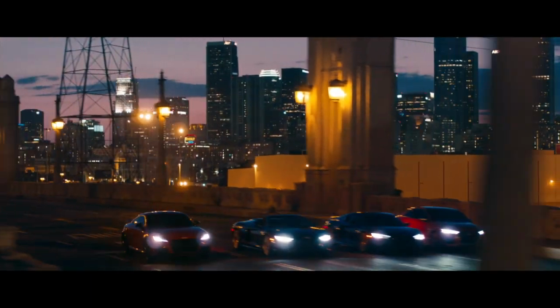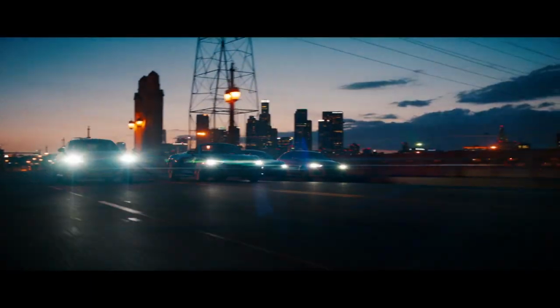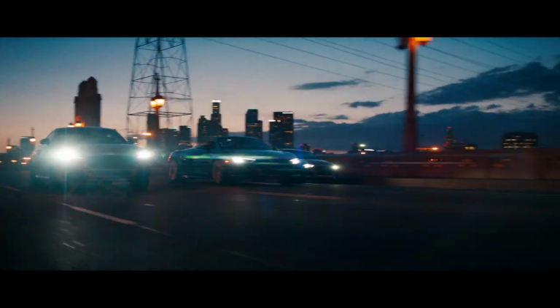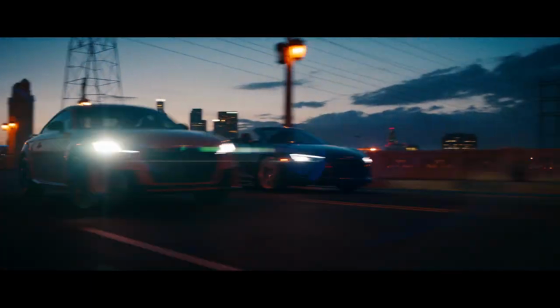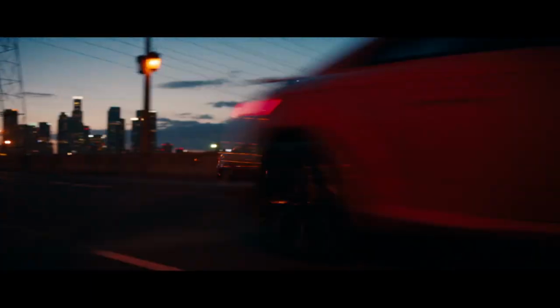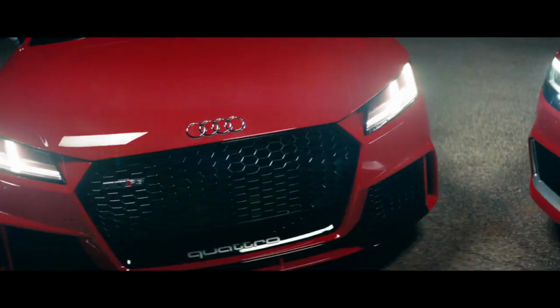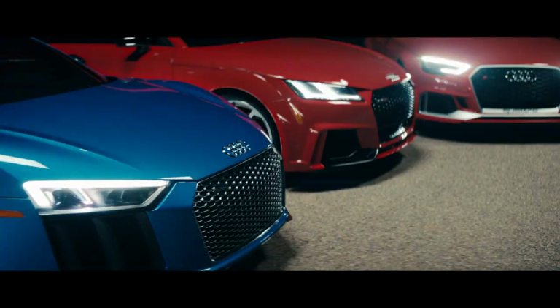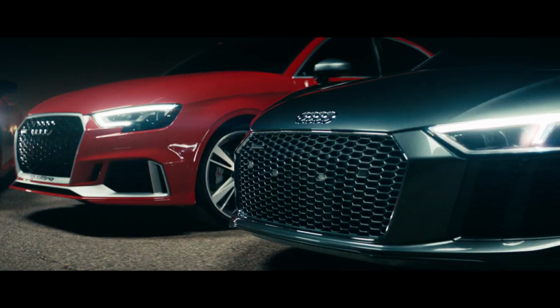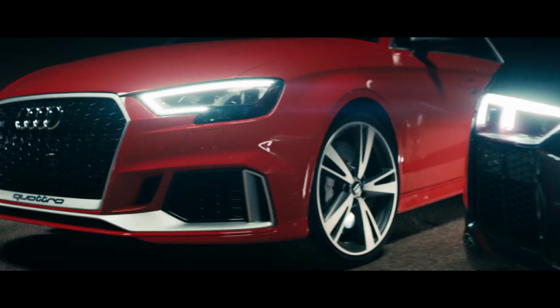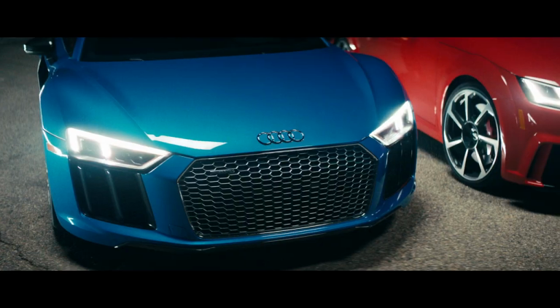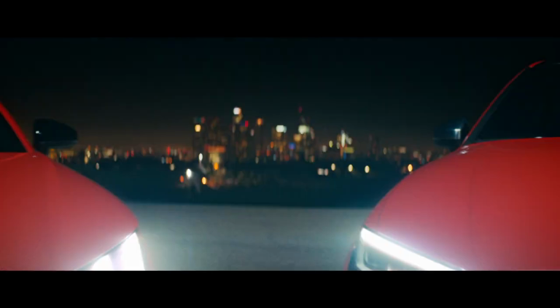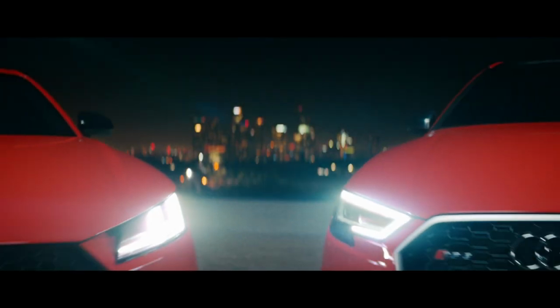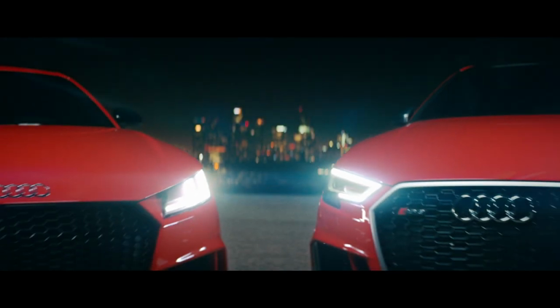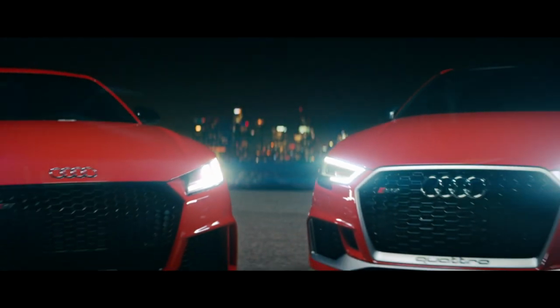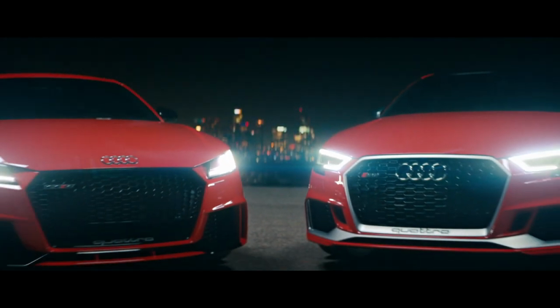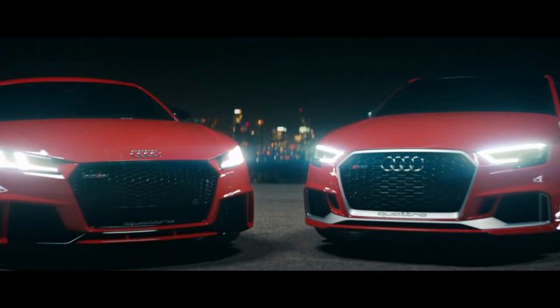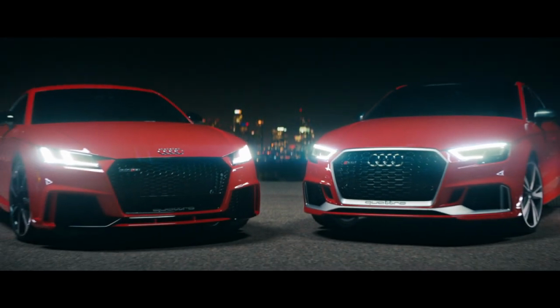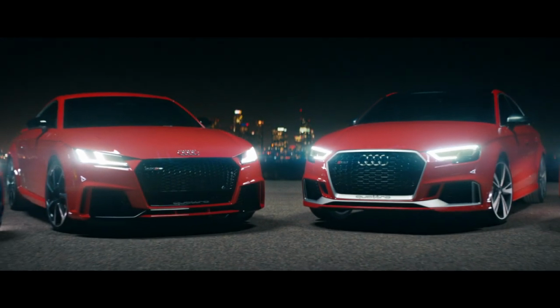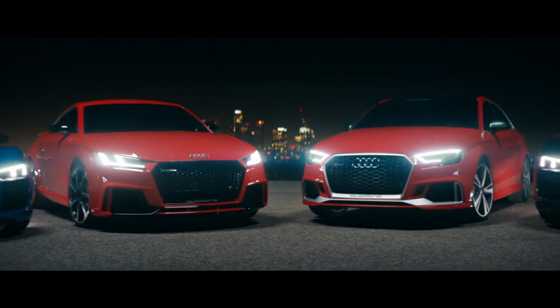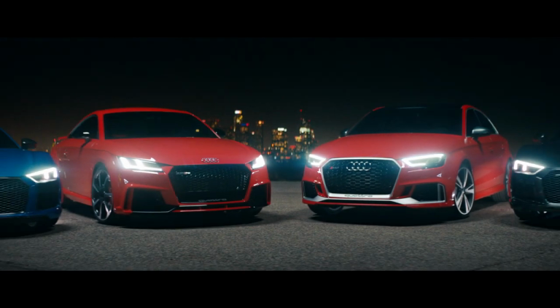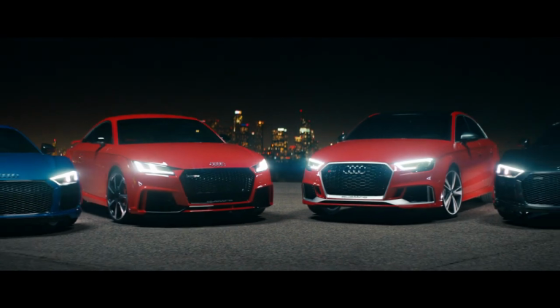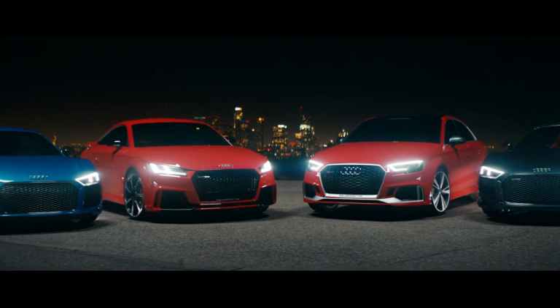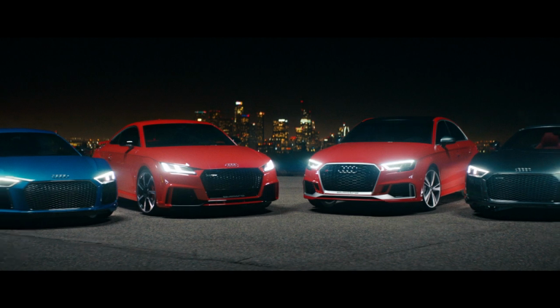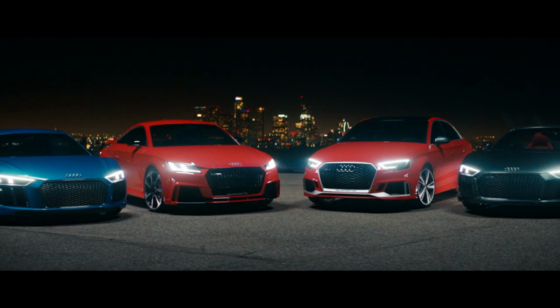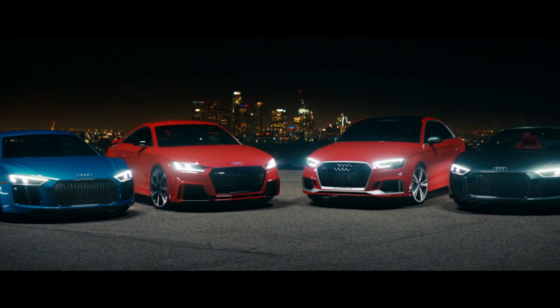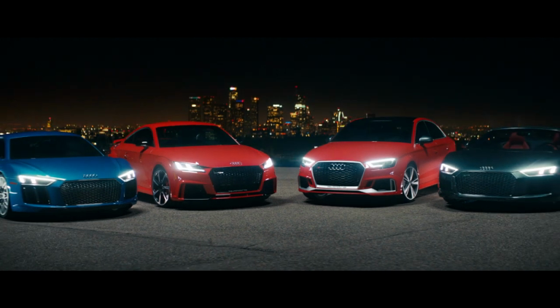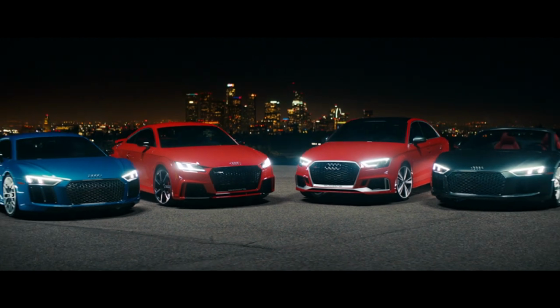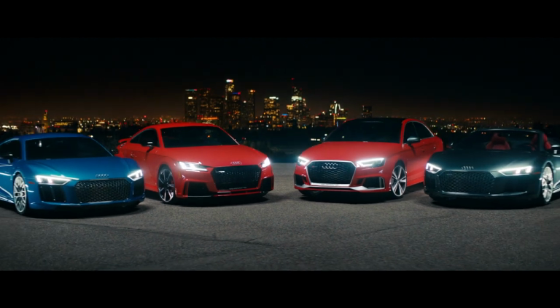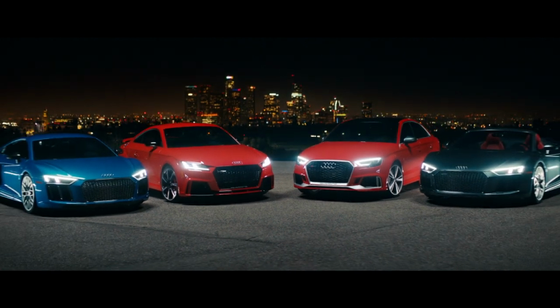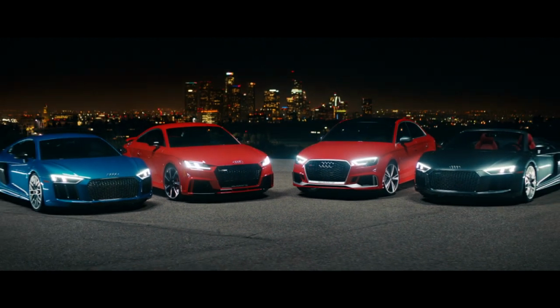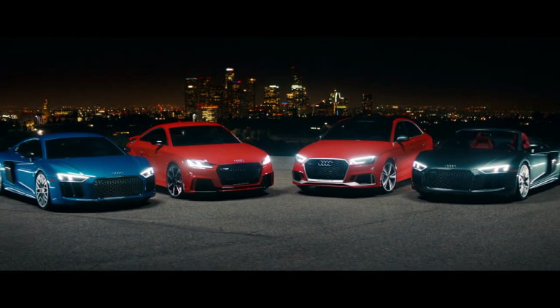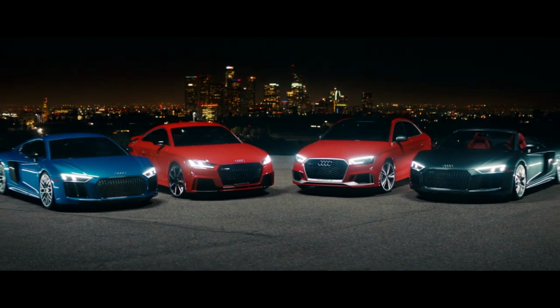Born on the track, built for the road — this is the fearless legacy that continues to define us. This is Audi Sport.